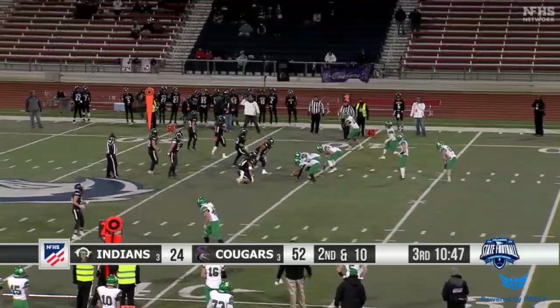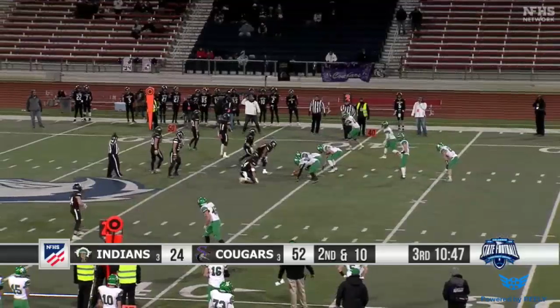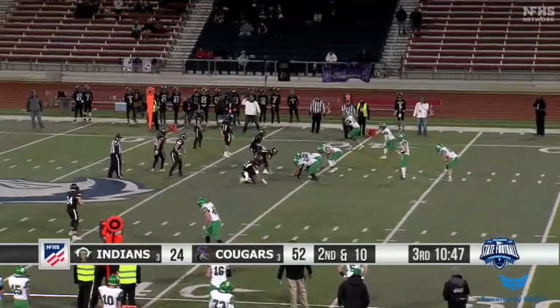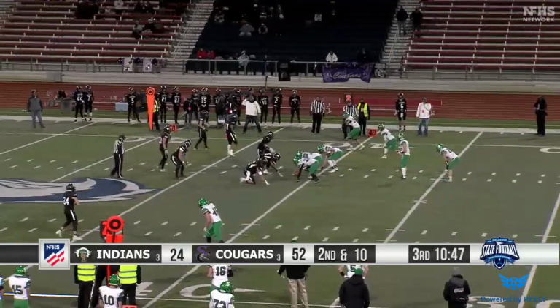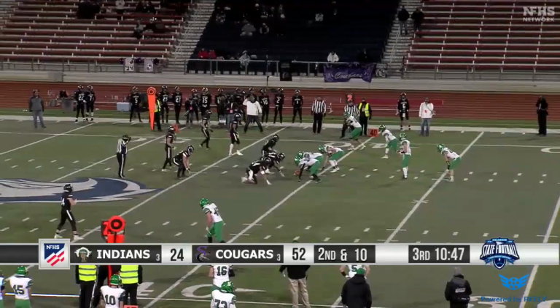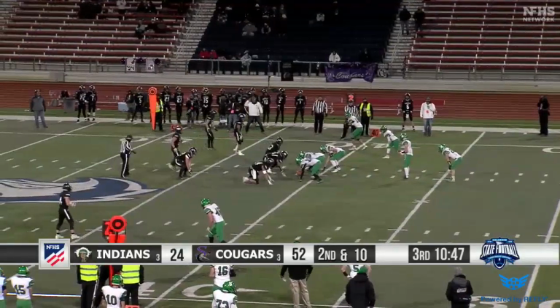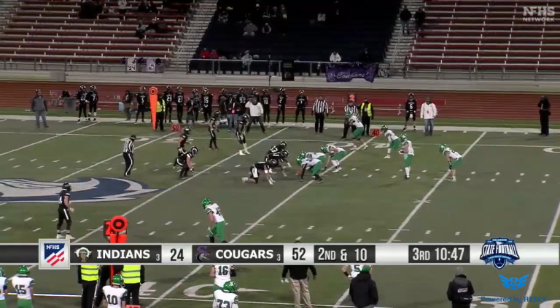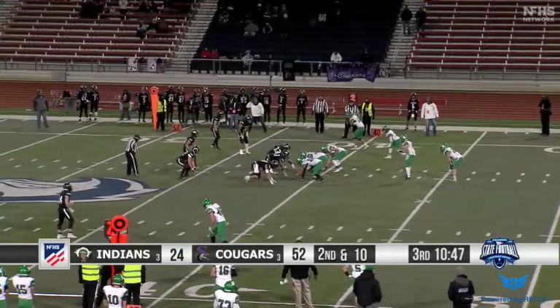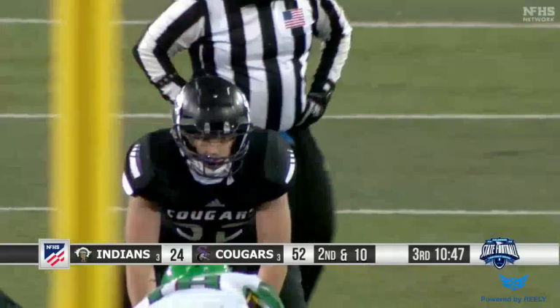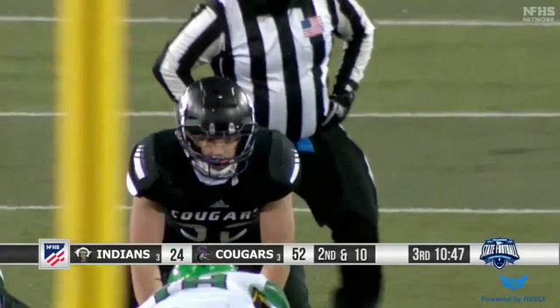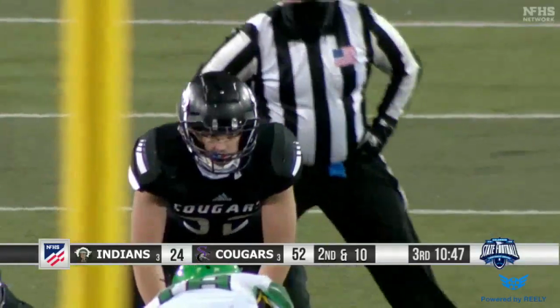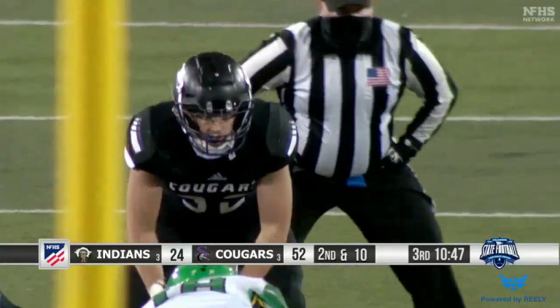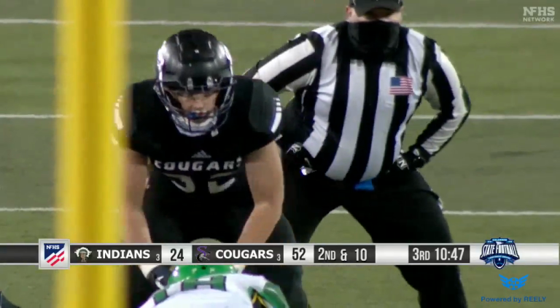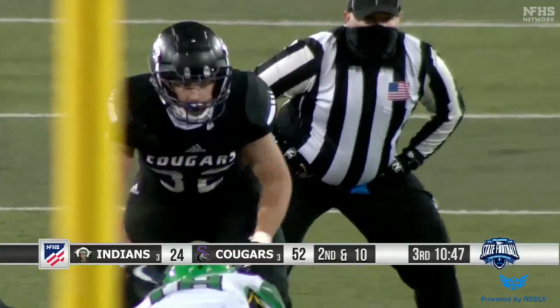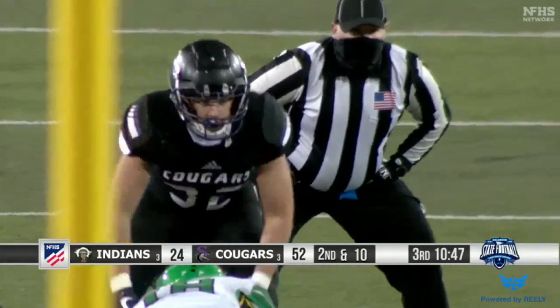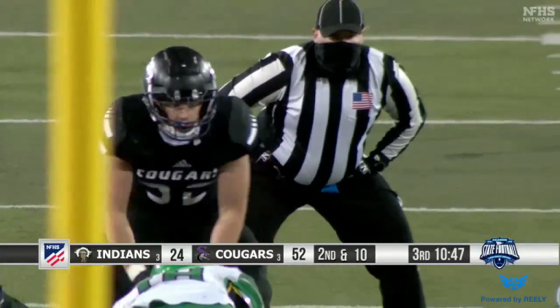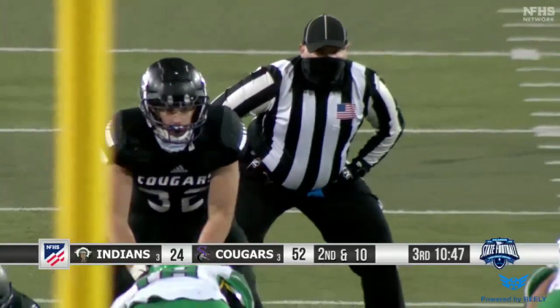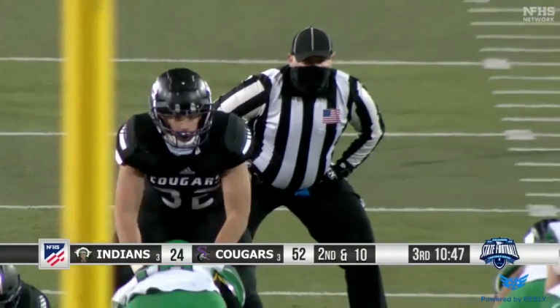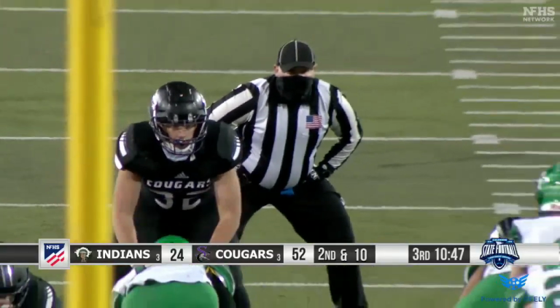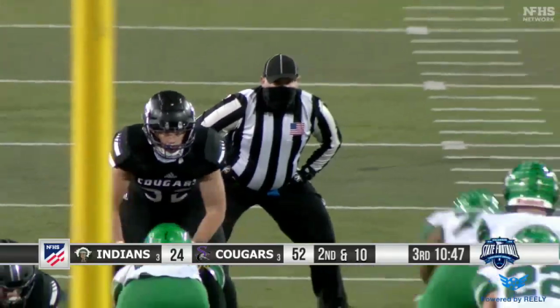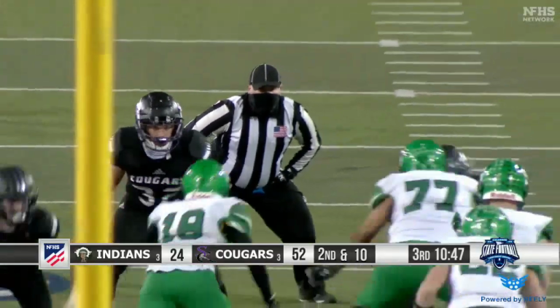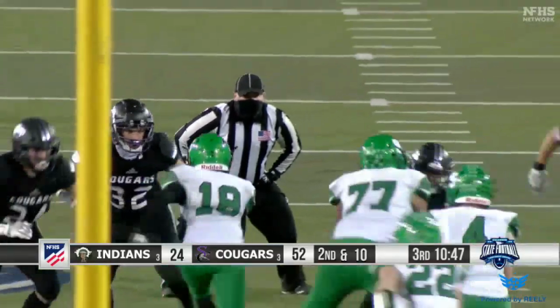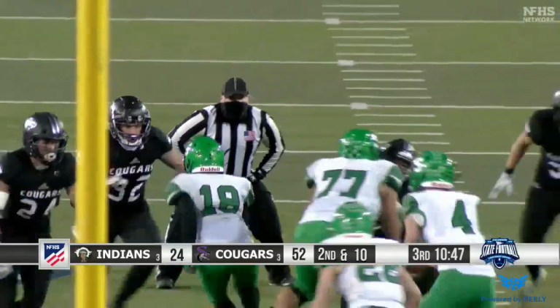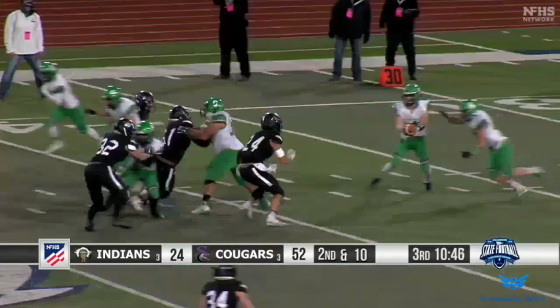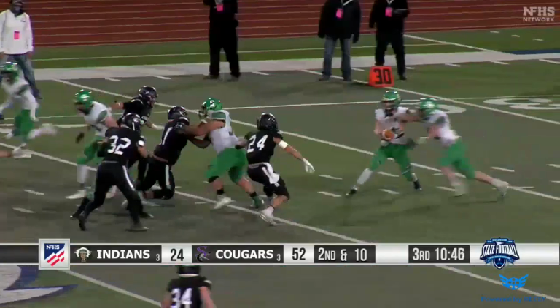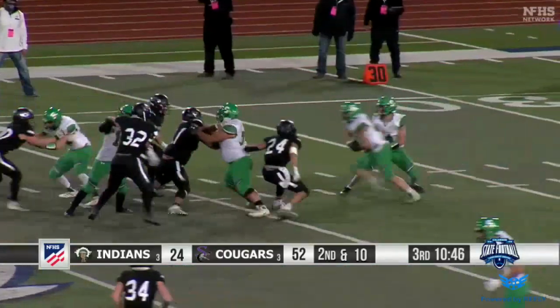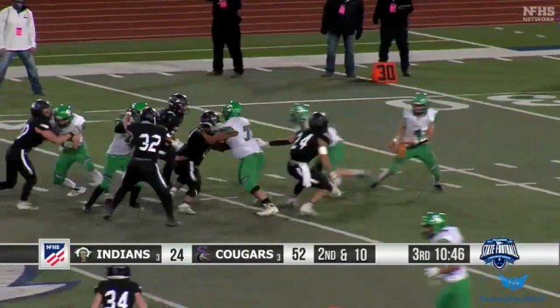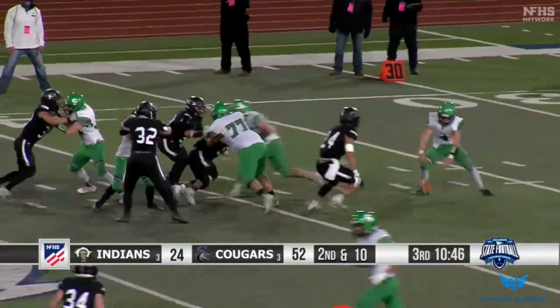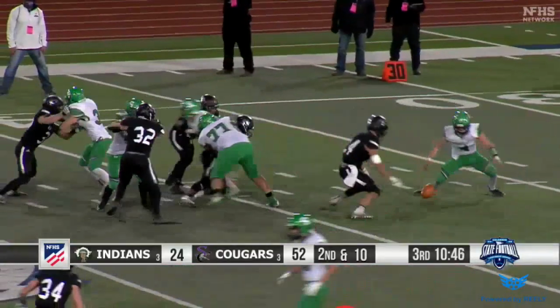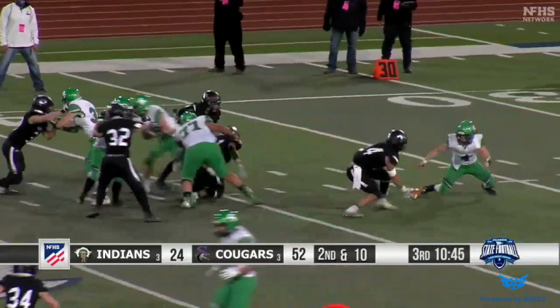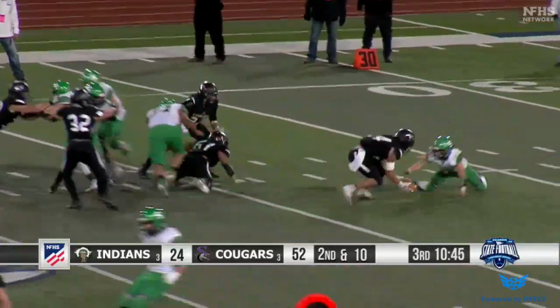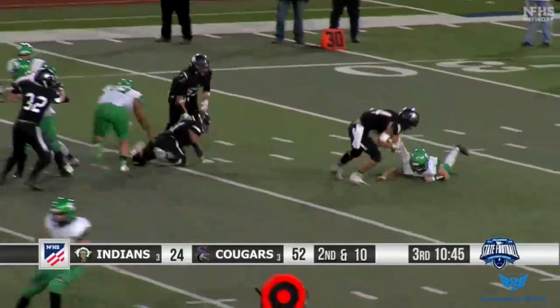Tonight he's been a factor as a sophomore, especially on the defensive side, but he's not in uniform tonight.